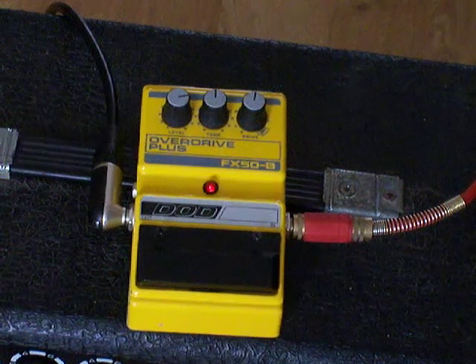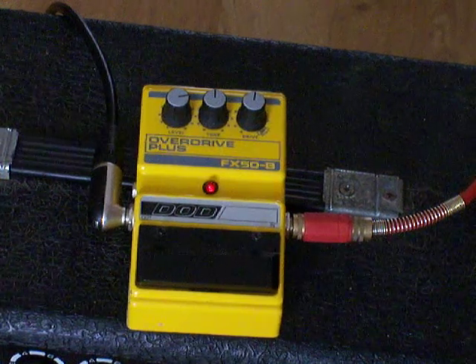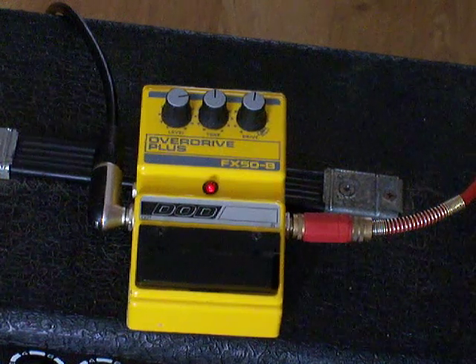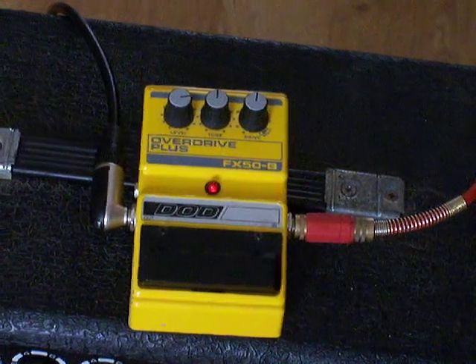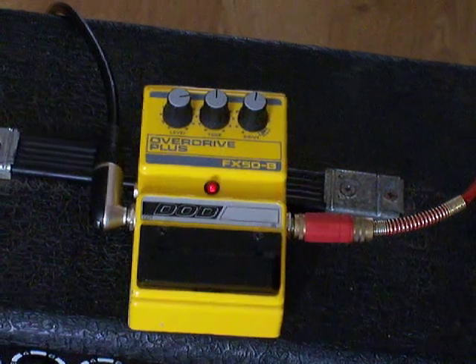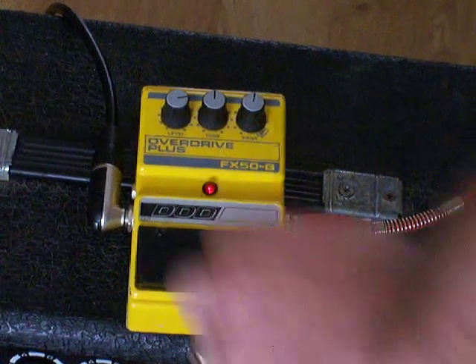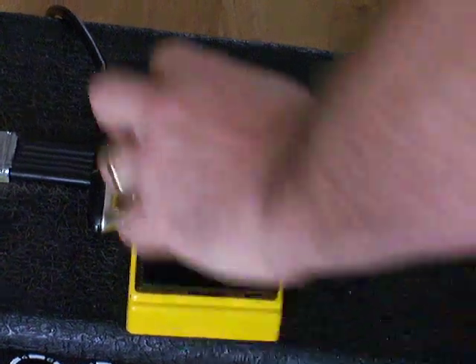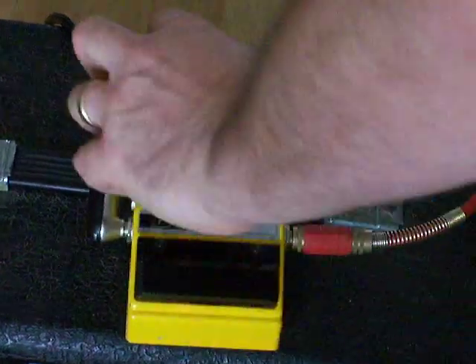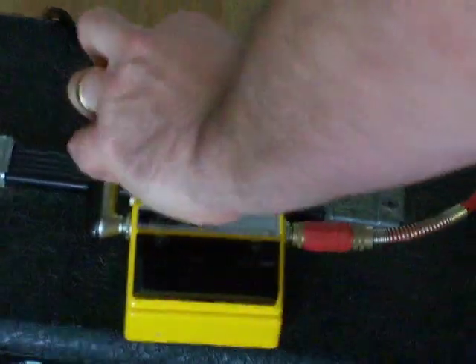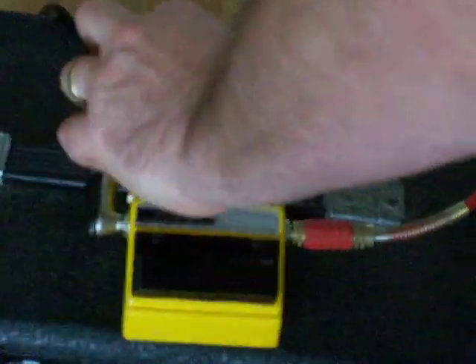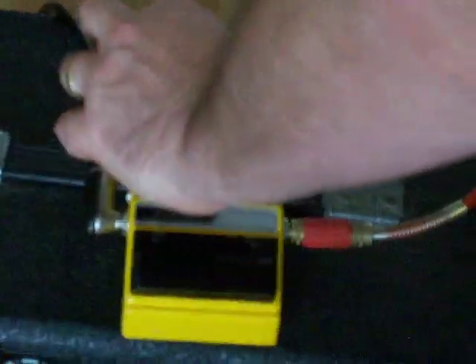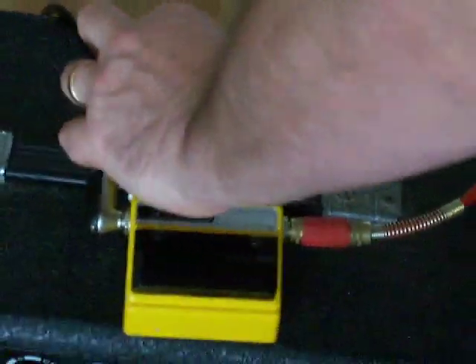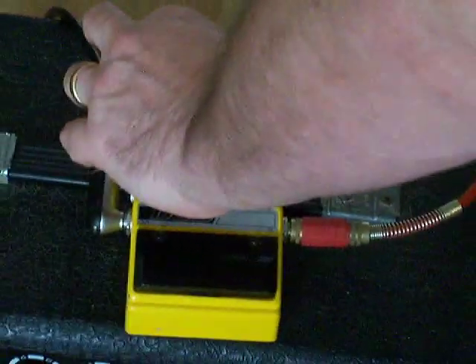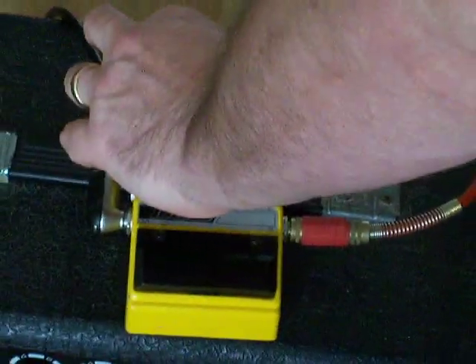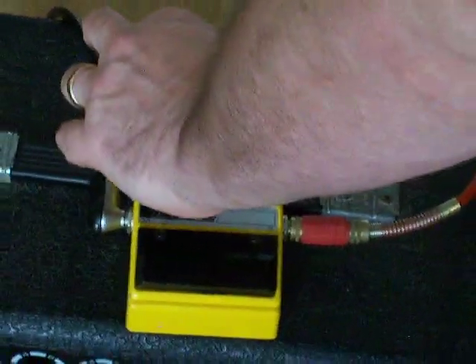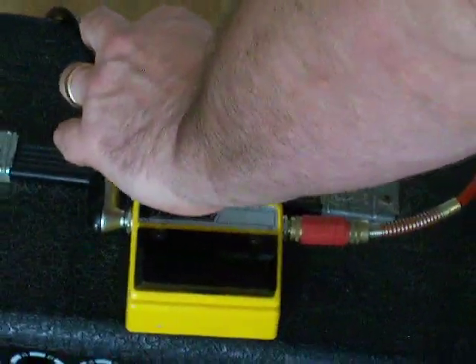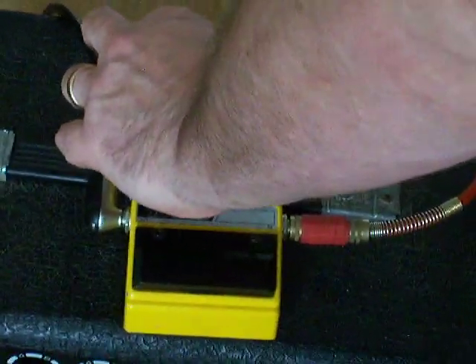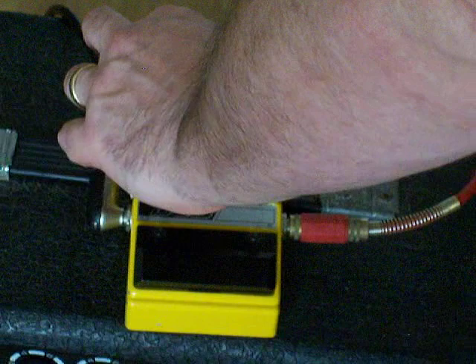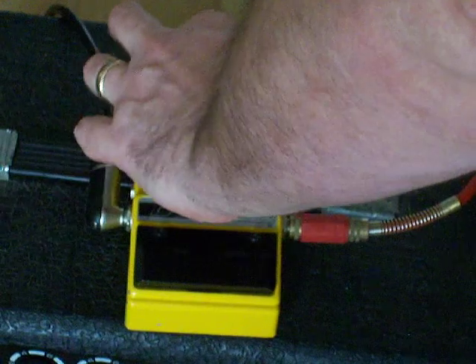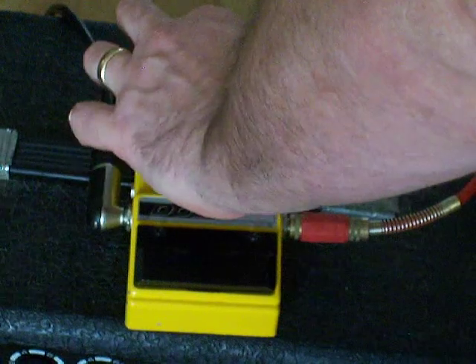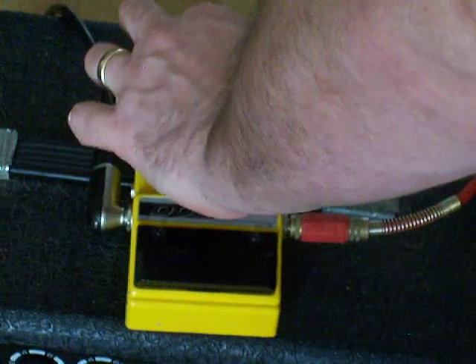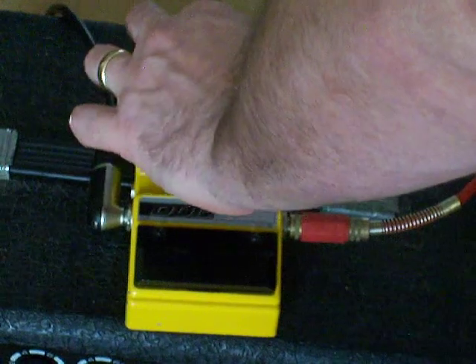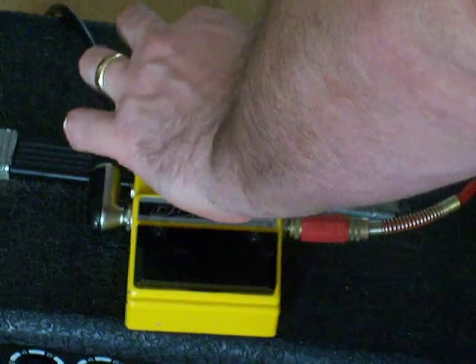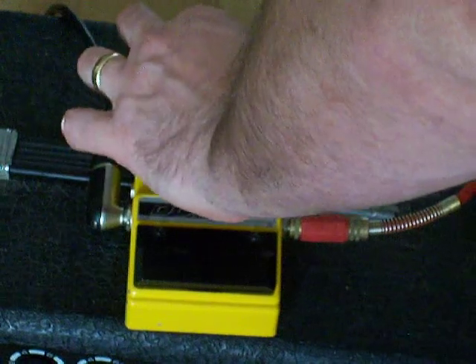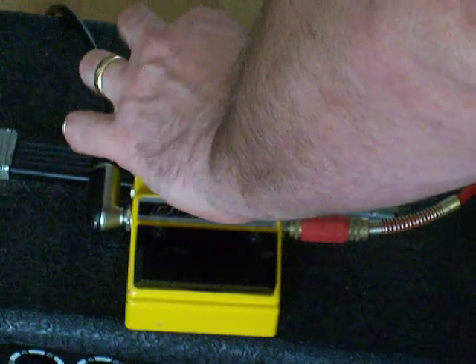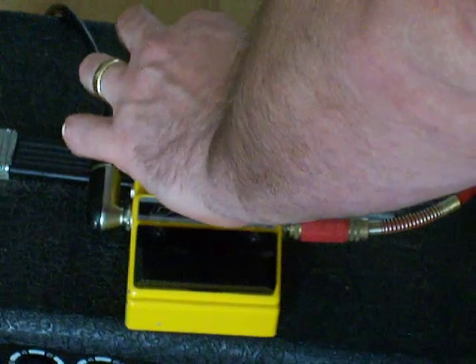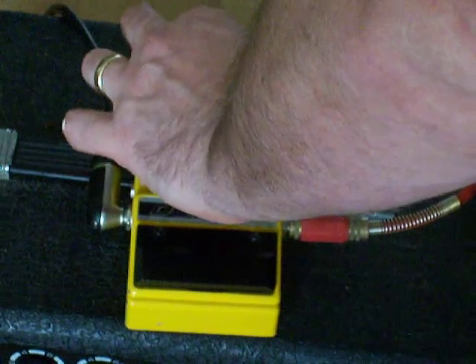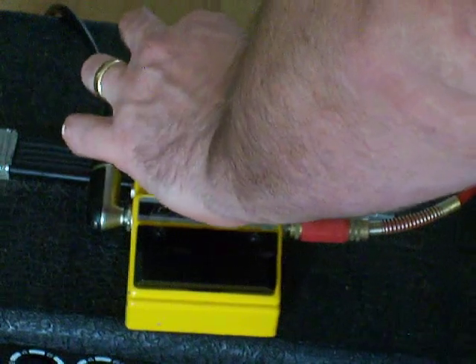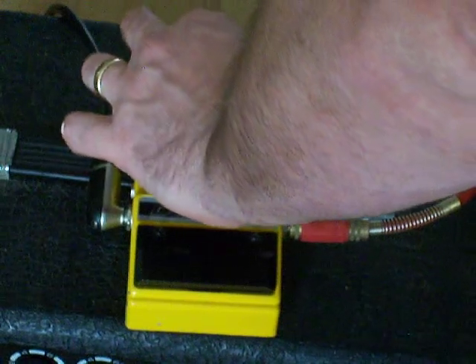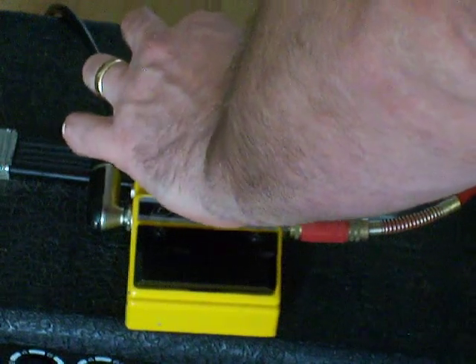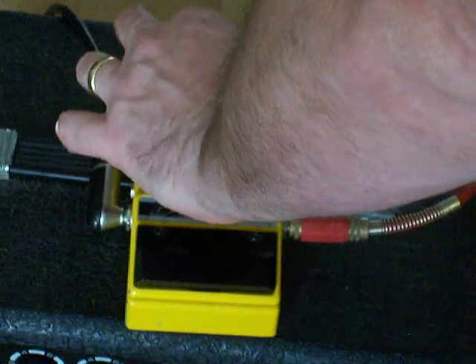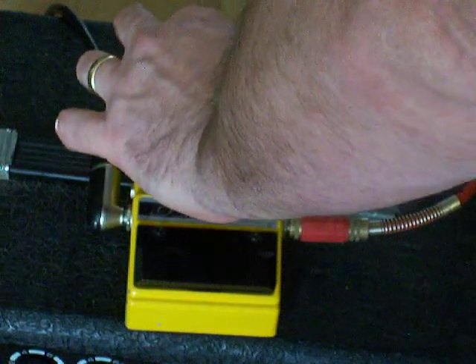It's a nice overdrive sound, you have to say. It's a nice overdrive sound — you have to take the drive up to about two and a half.